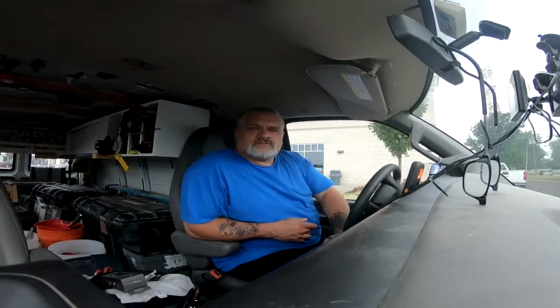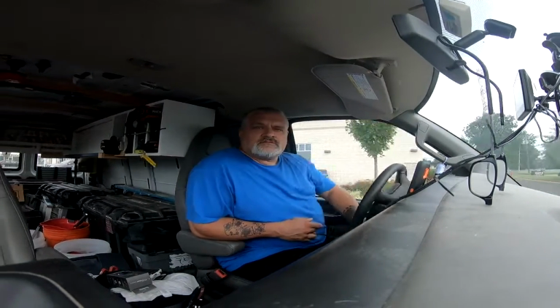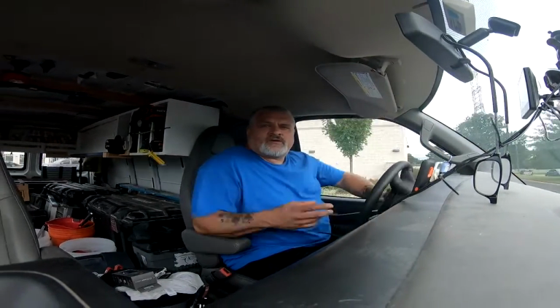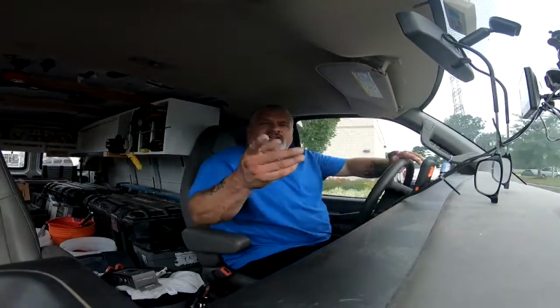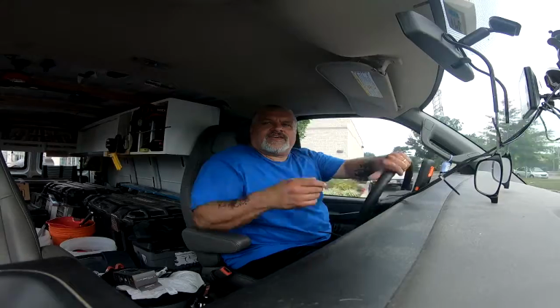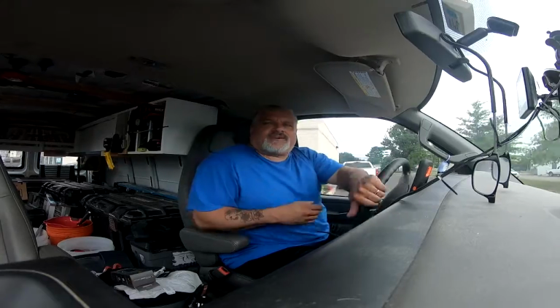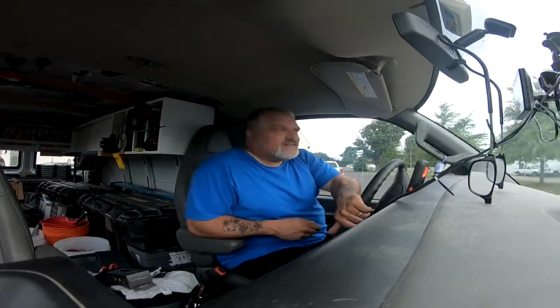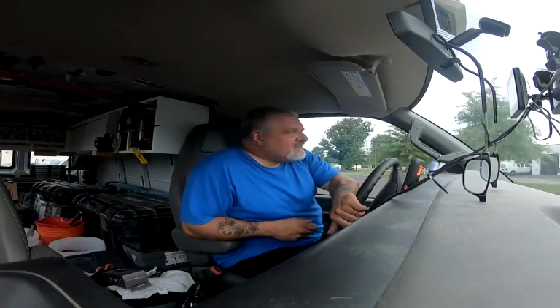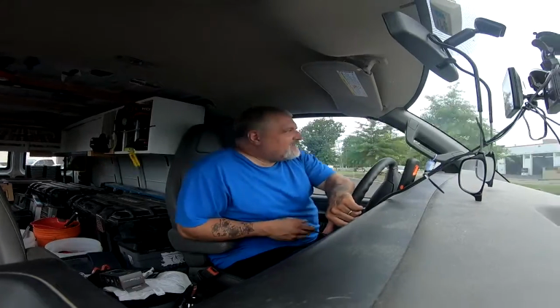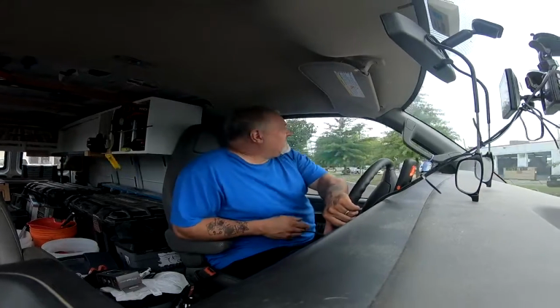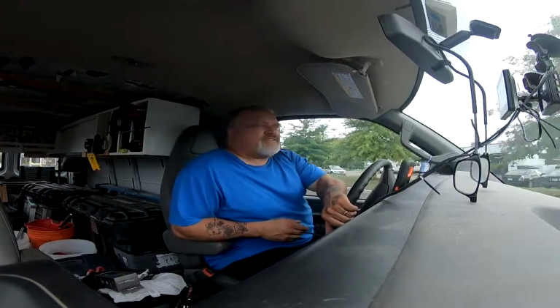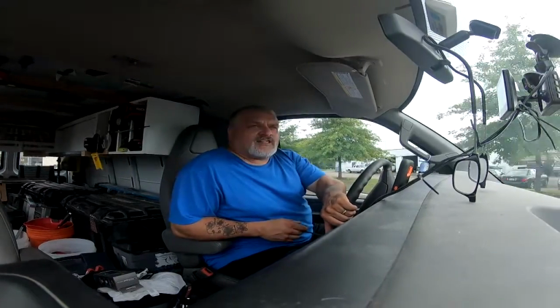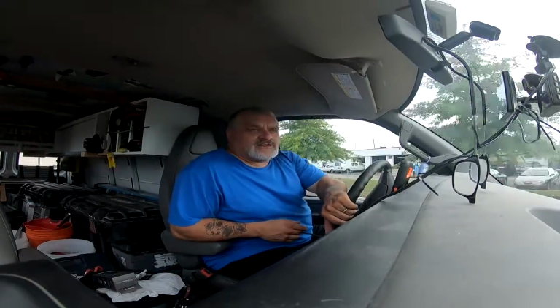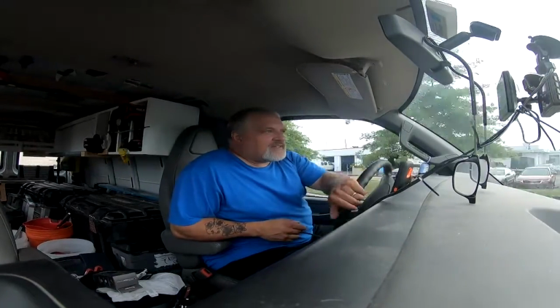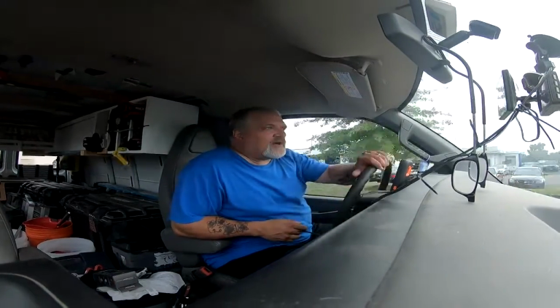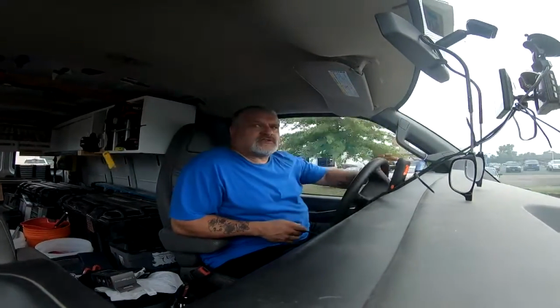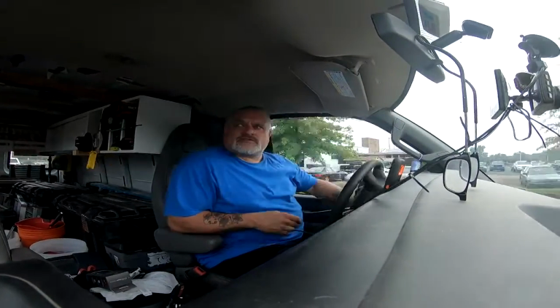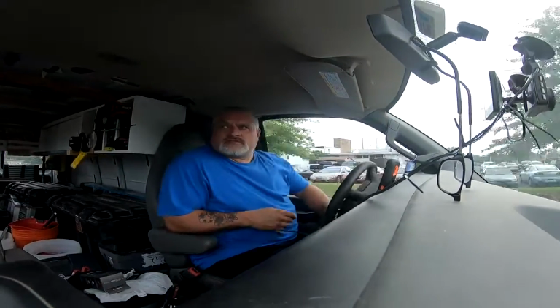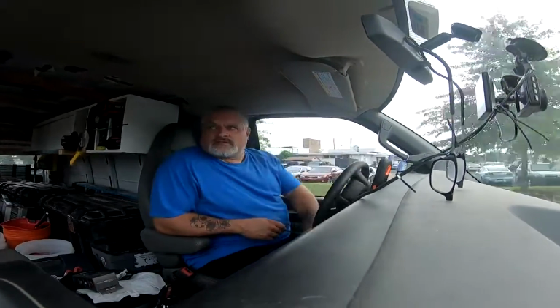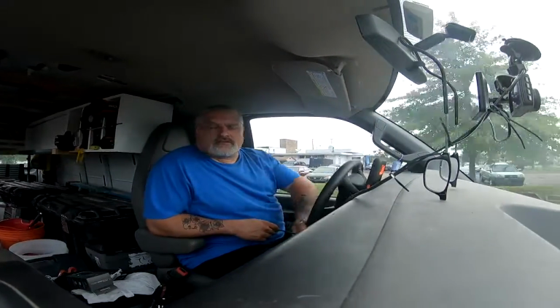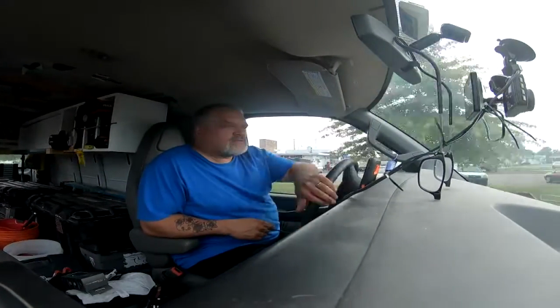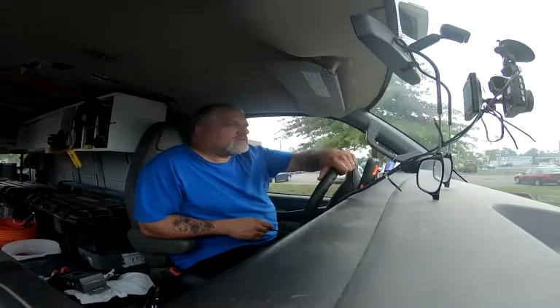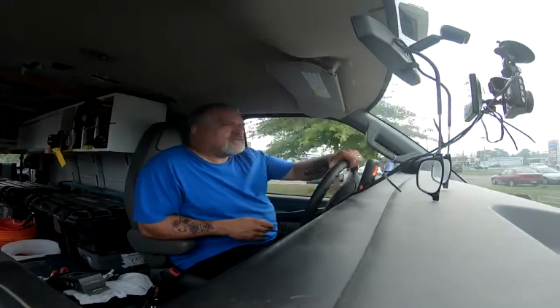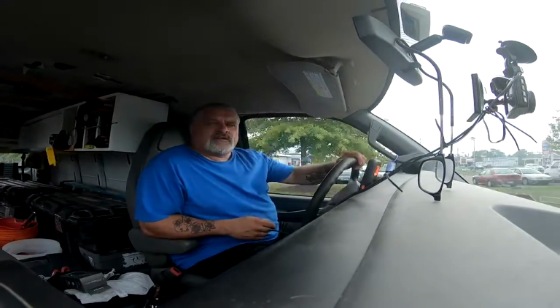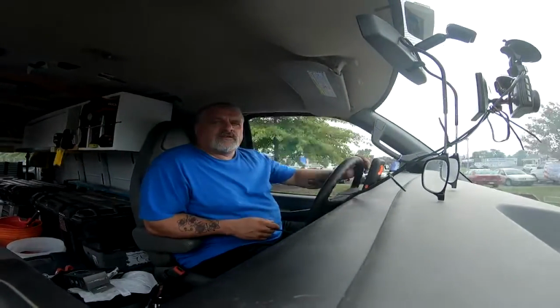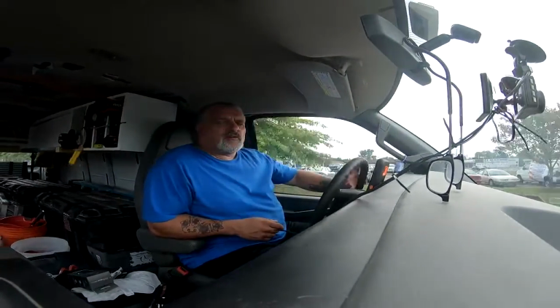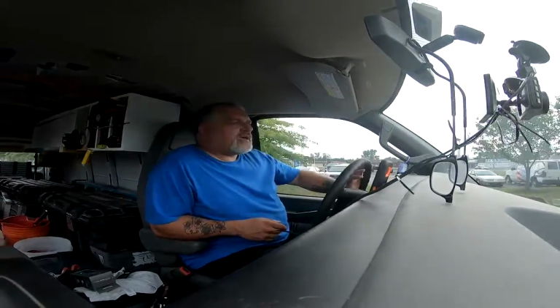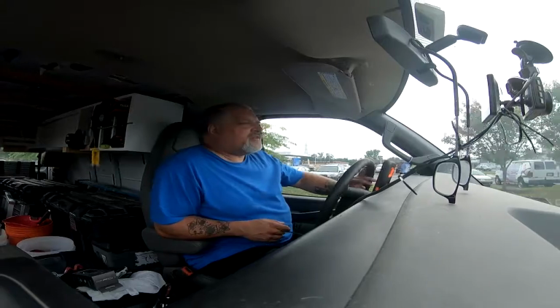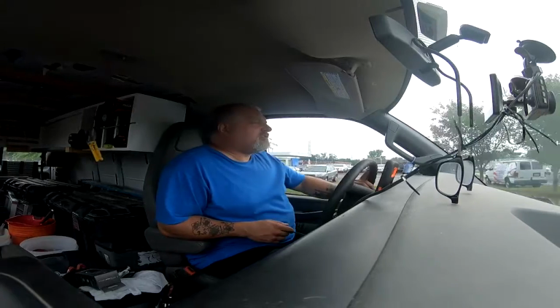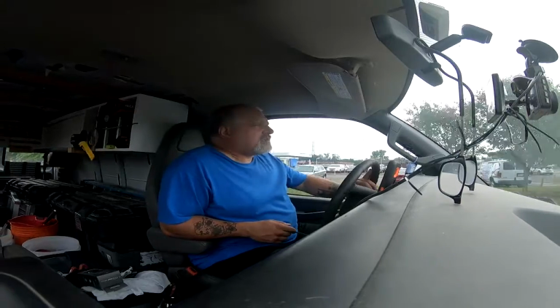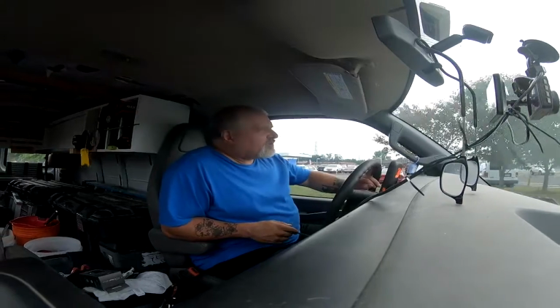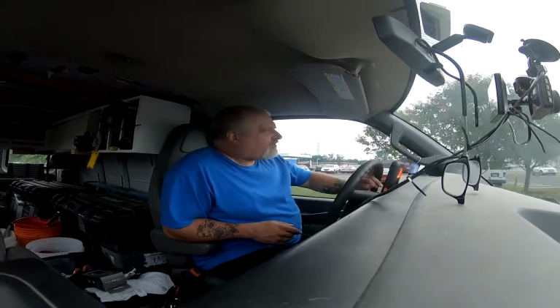Oh hey, how you doing? I didn't realize you were there watching. Hope you're having a good day so far.